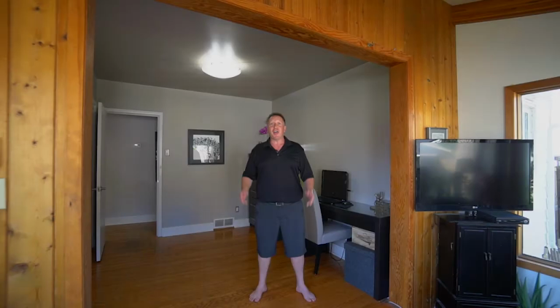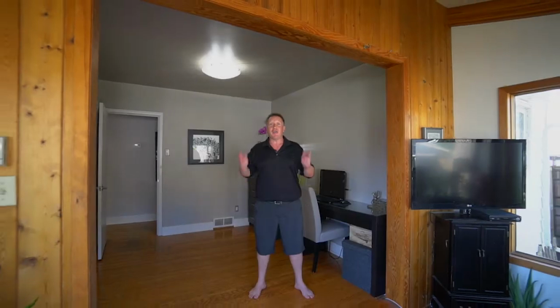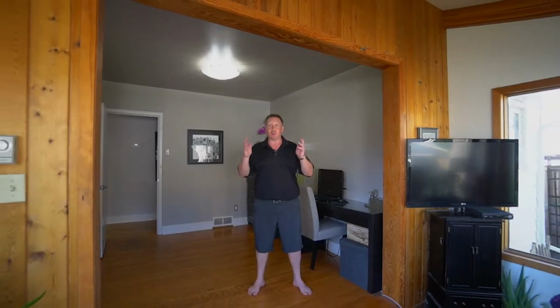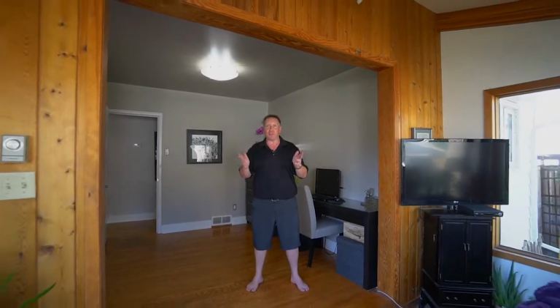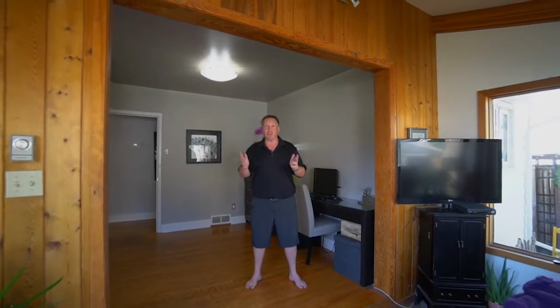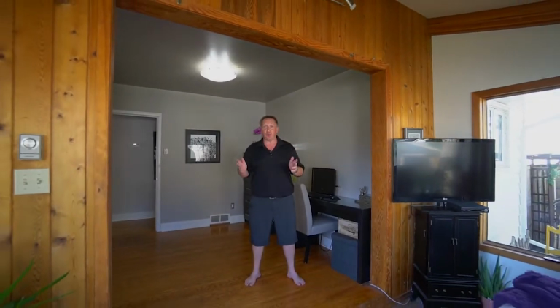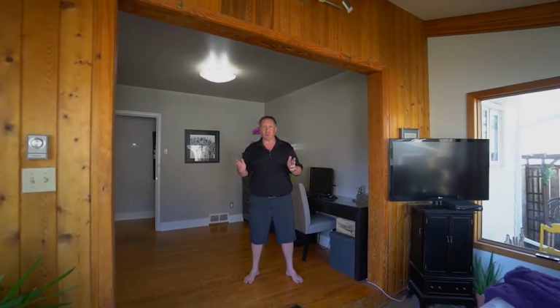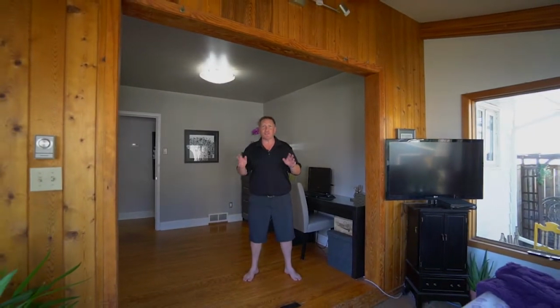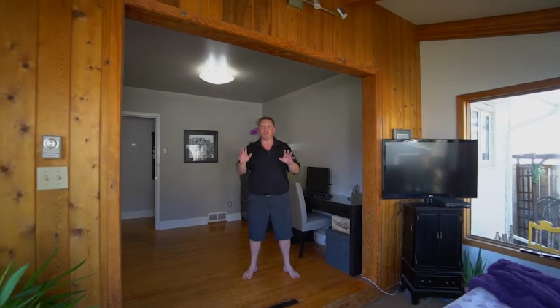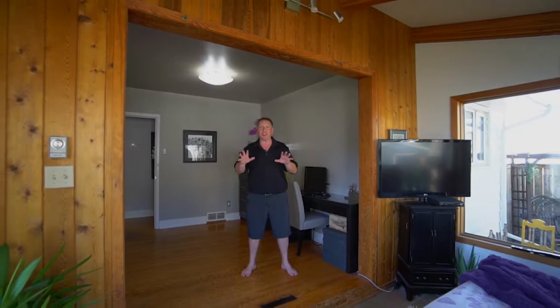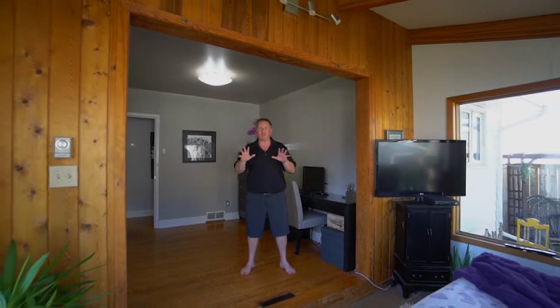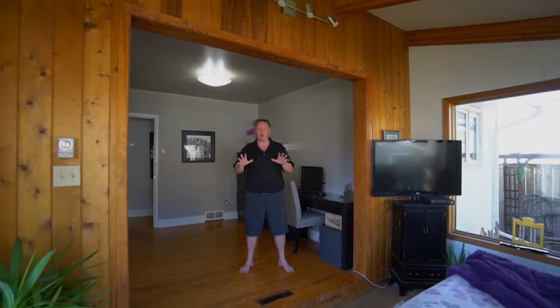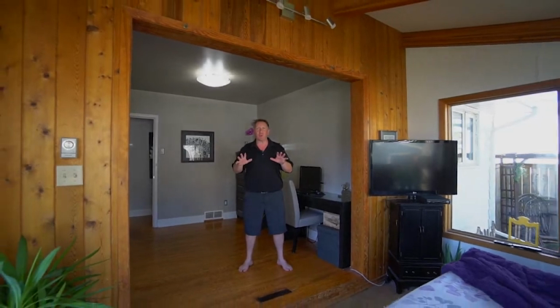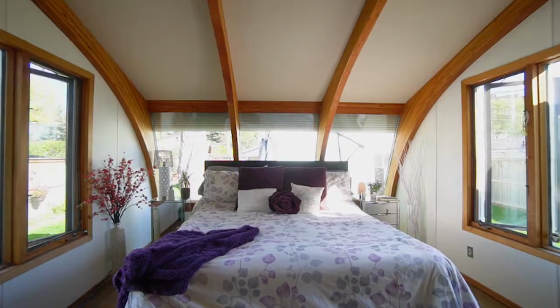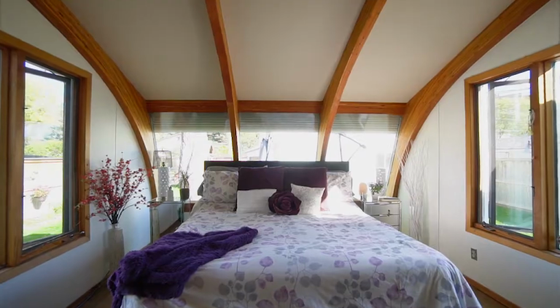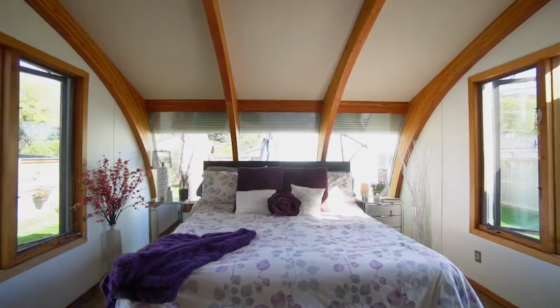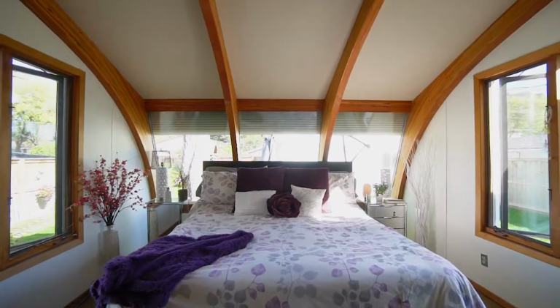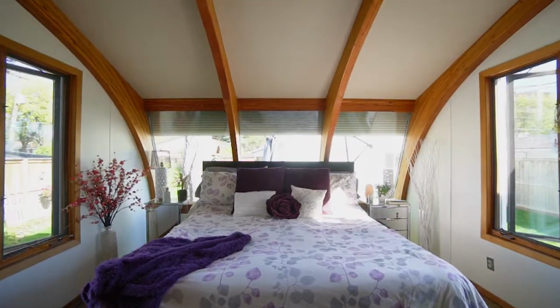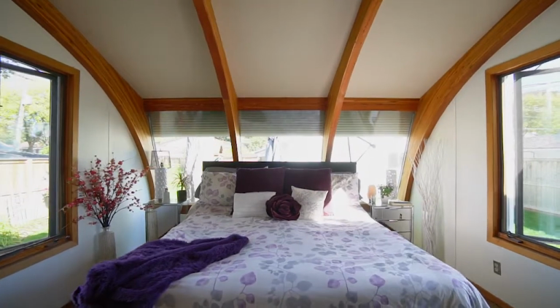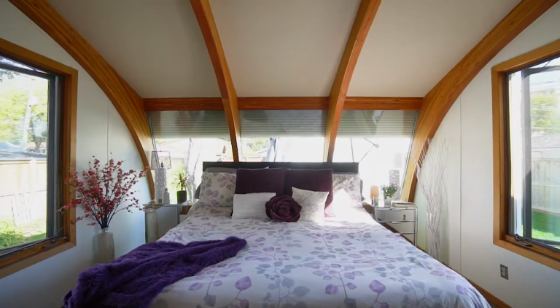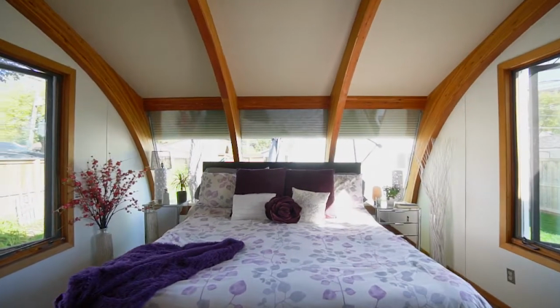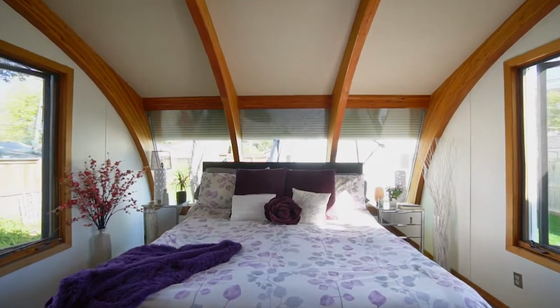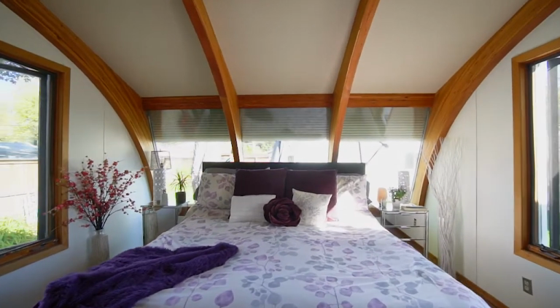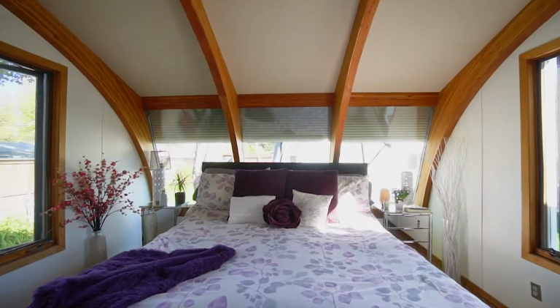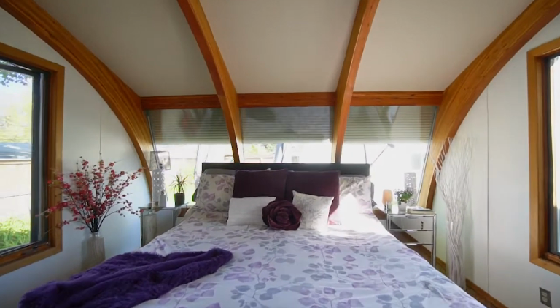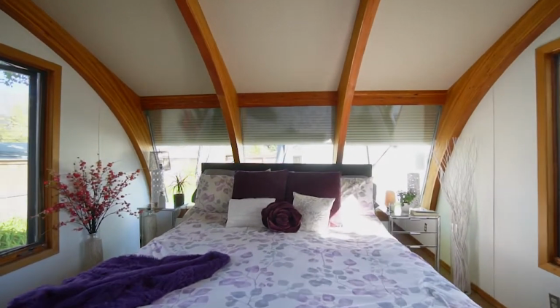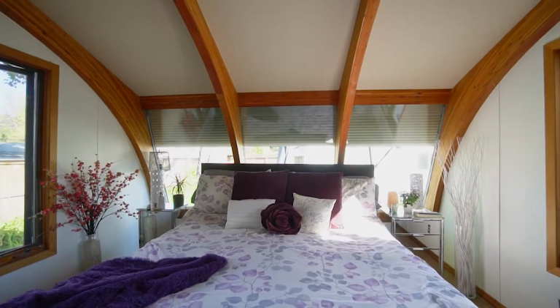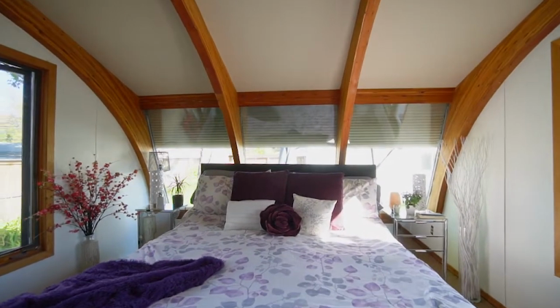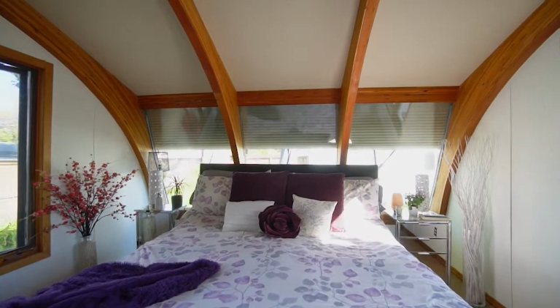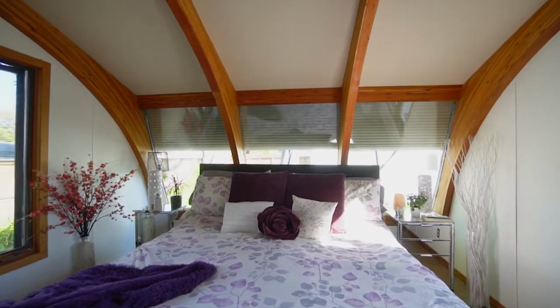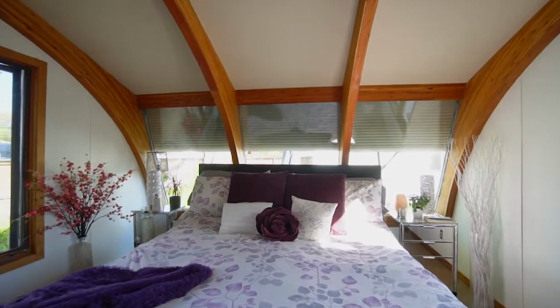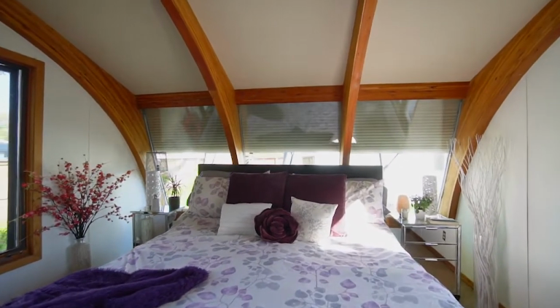The present owners have transformed this gorgeous sunroom into an amazing master bedroom.